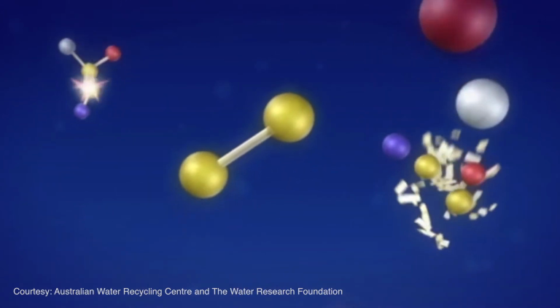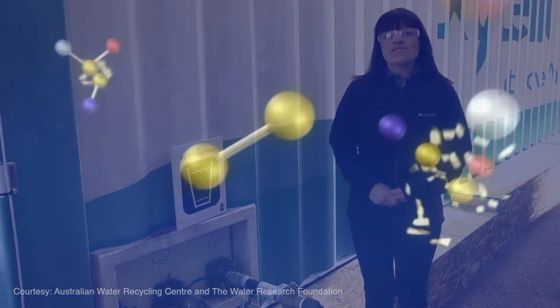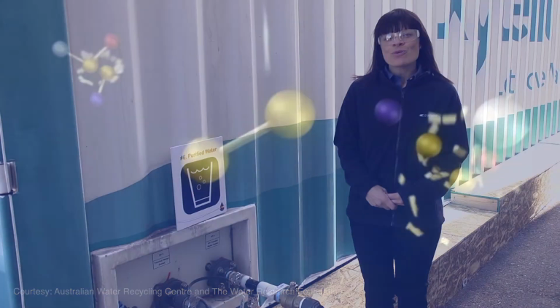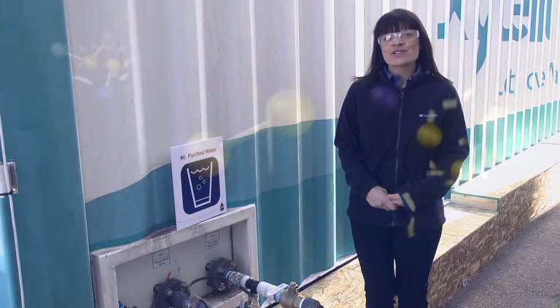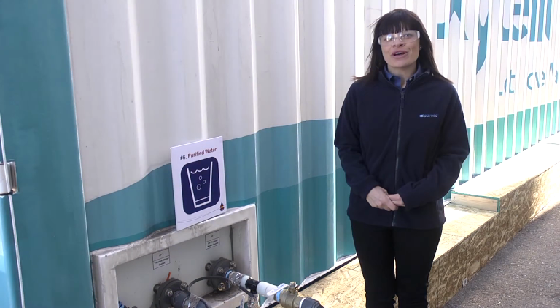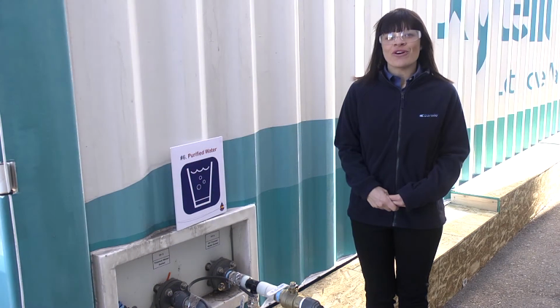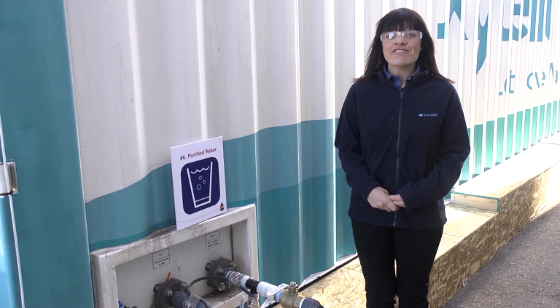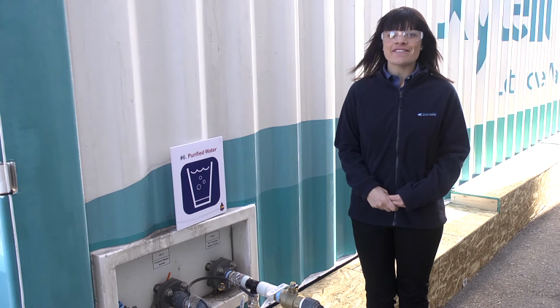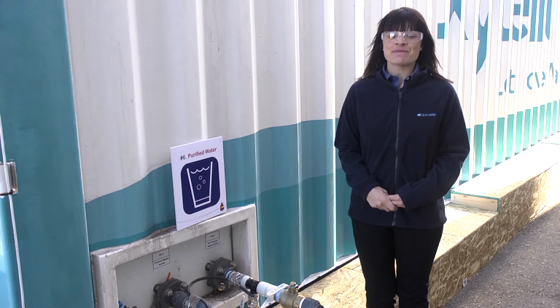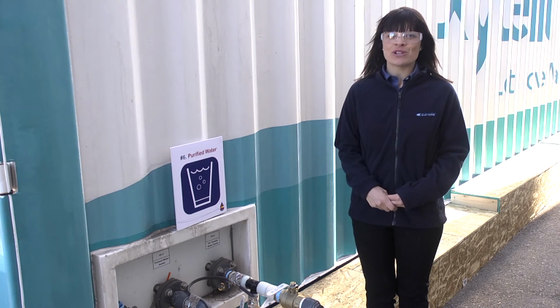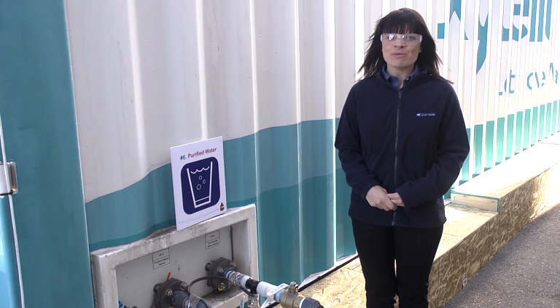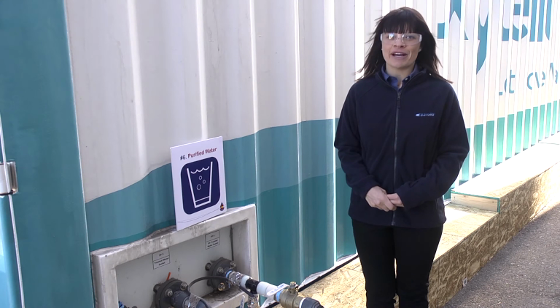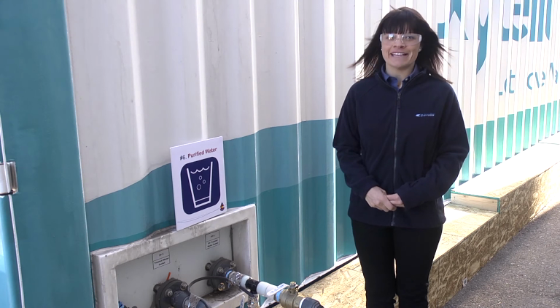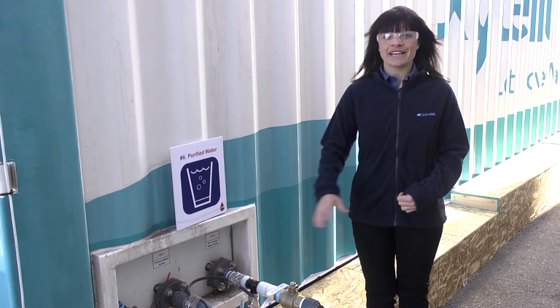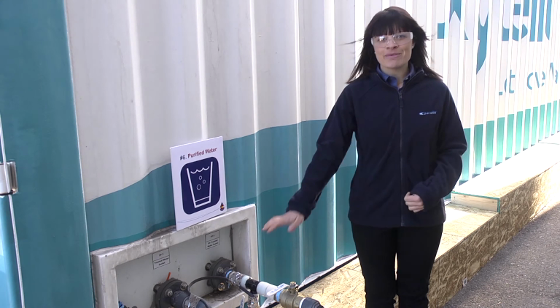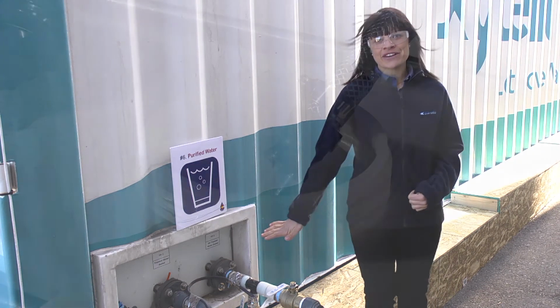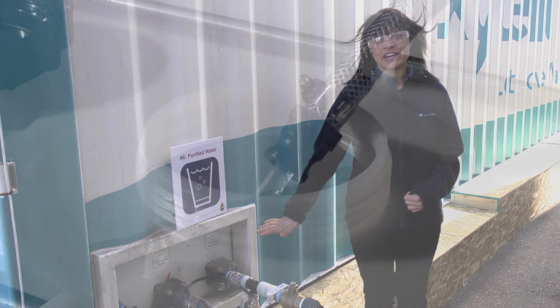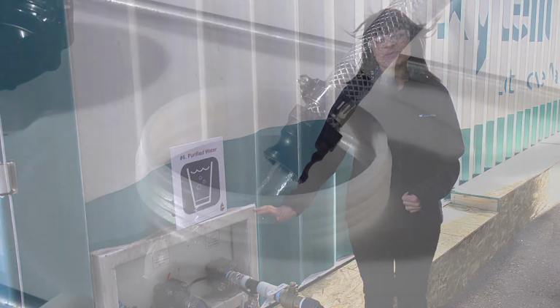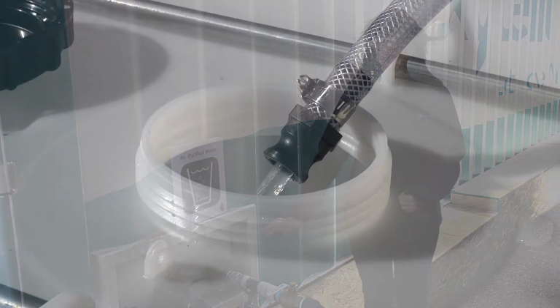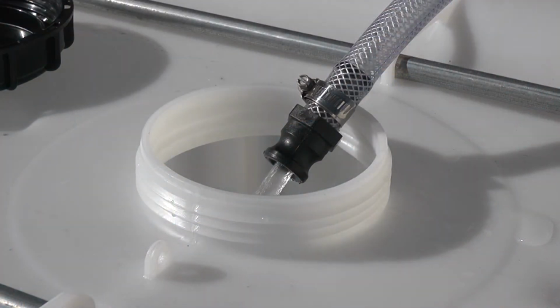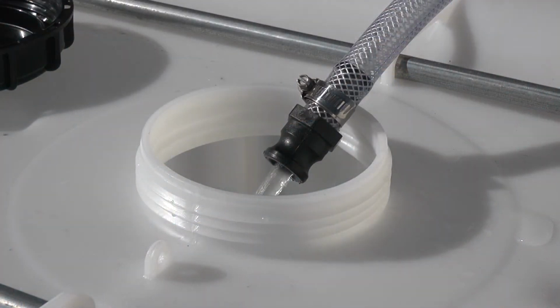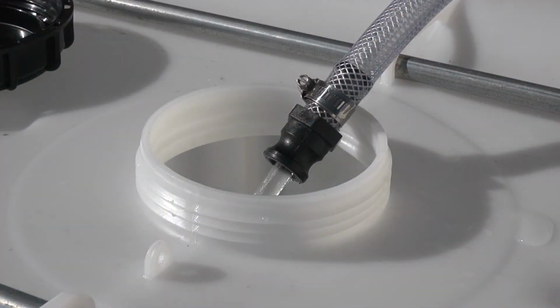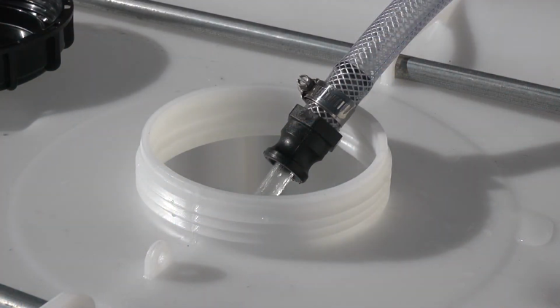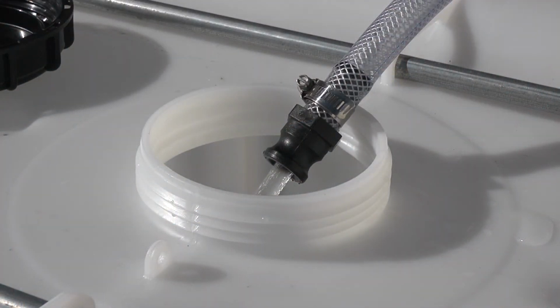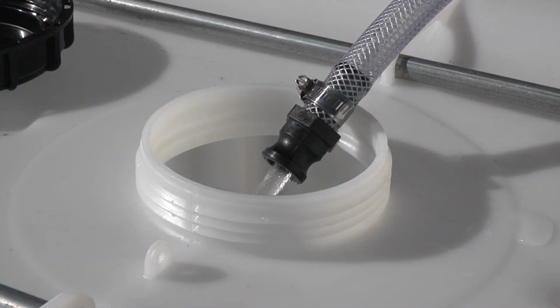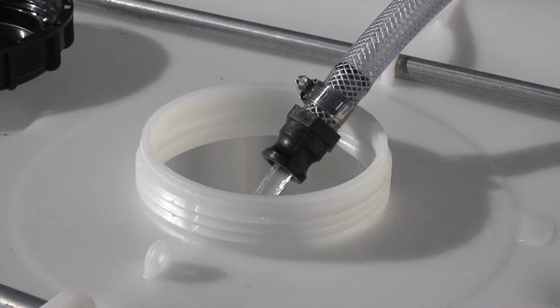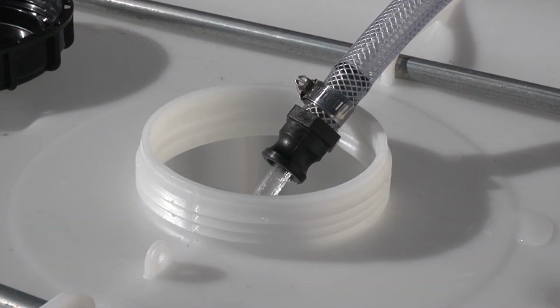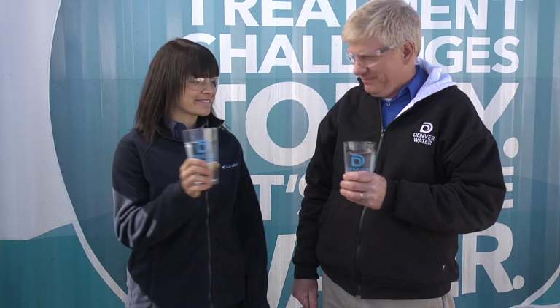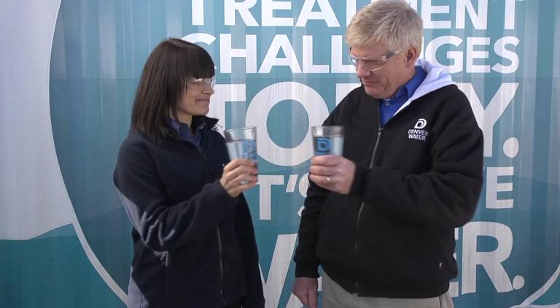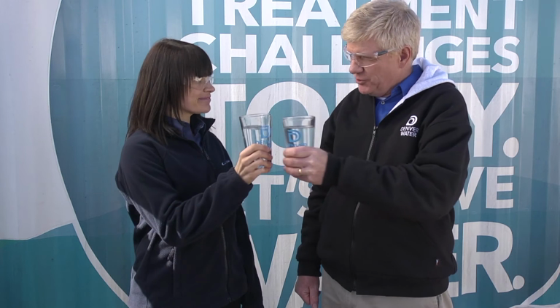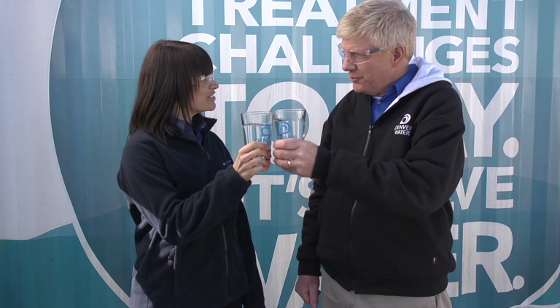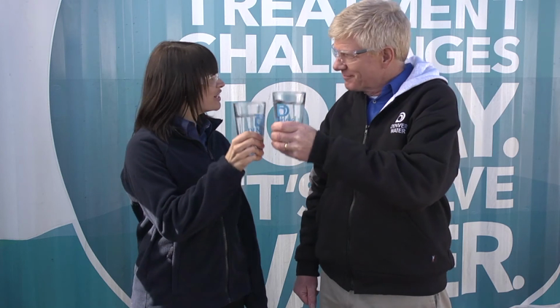After the water has gone through all five steps of our treatment process, it comes out here — purified water ready for drinking. Cheers!